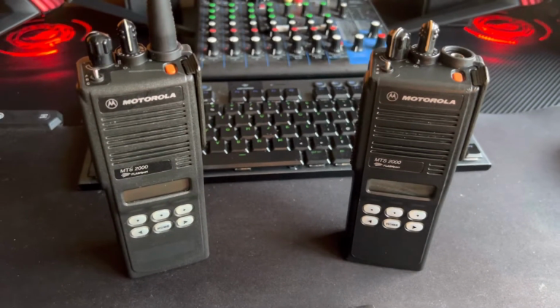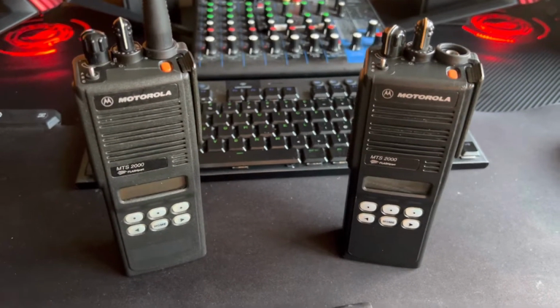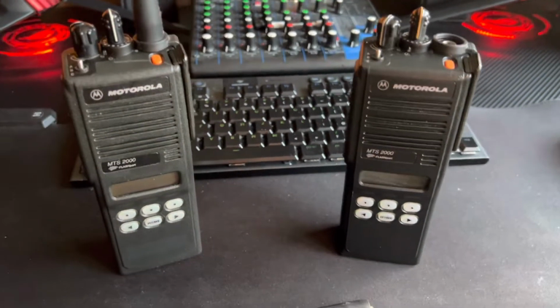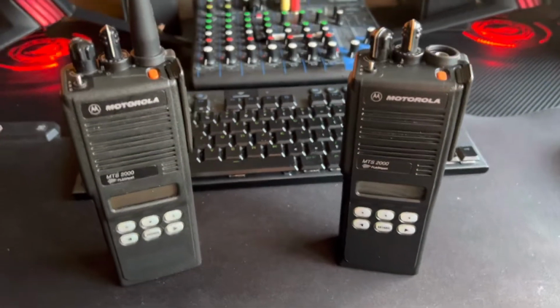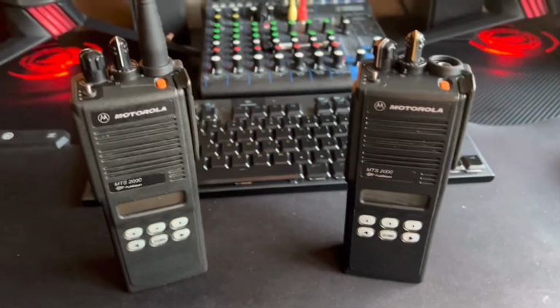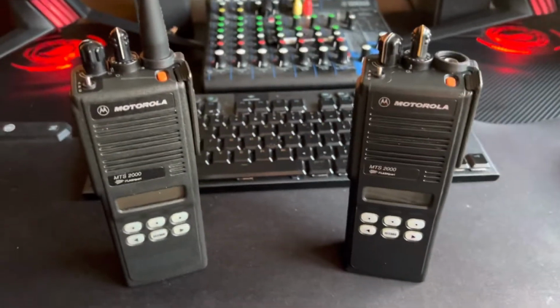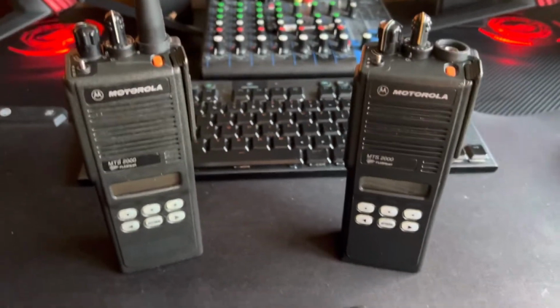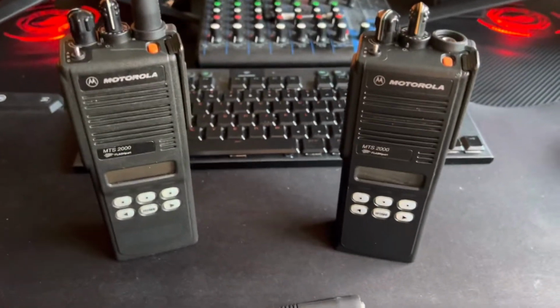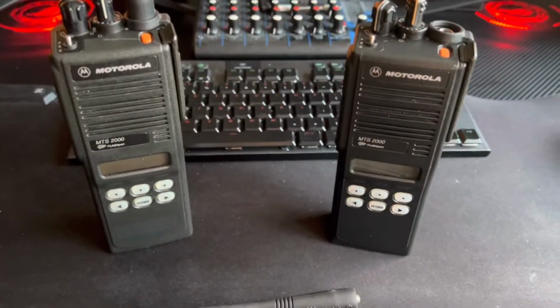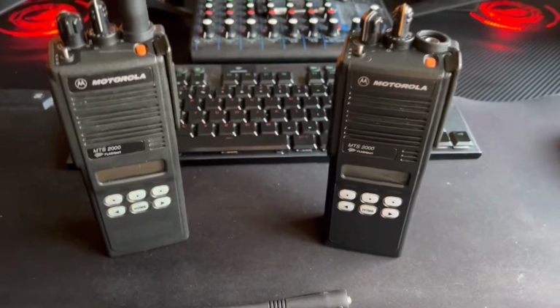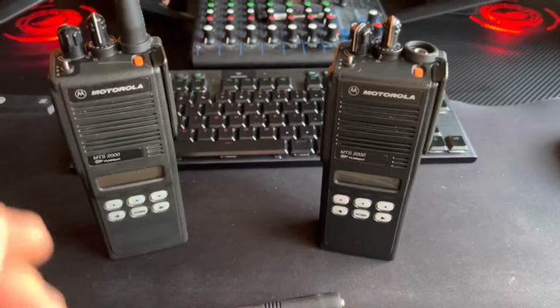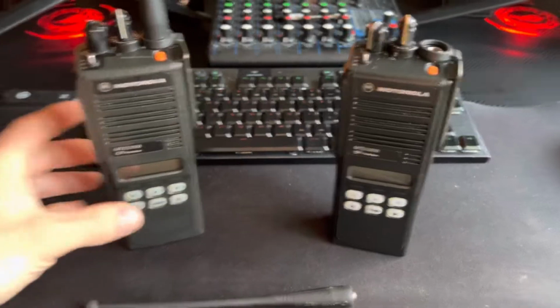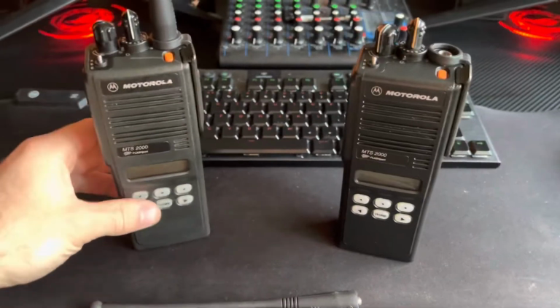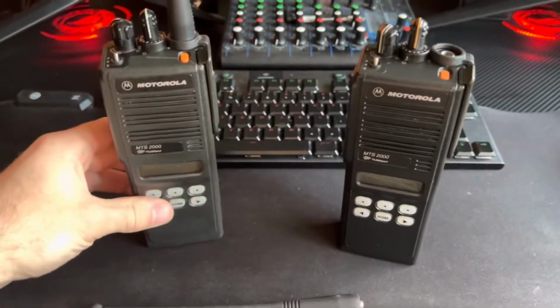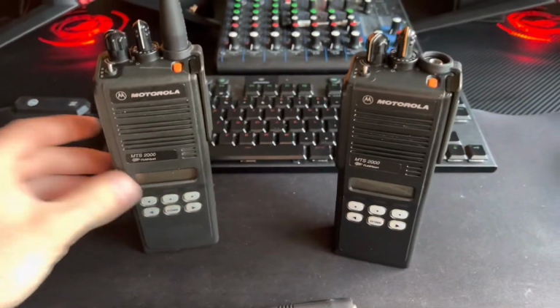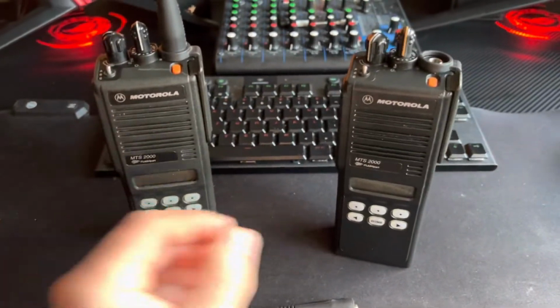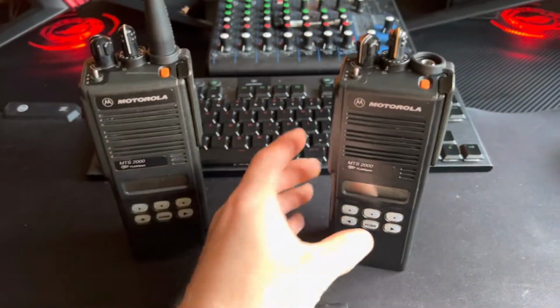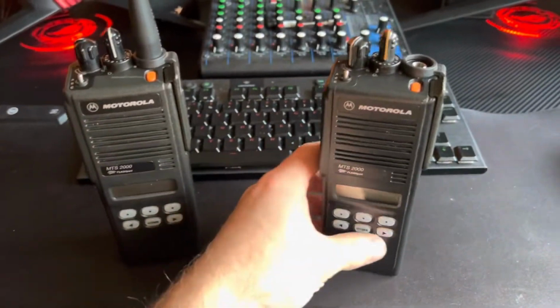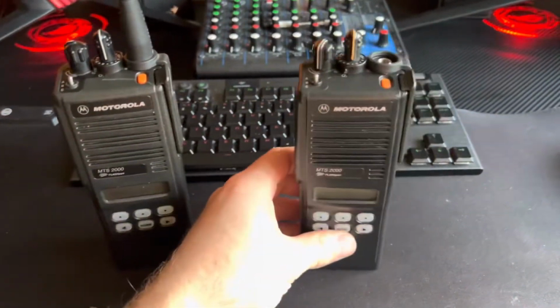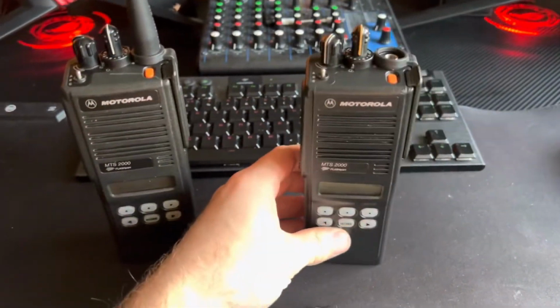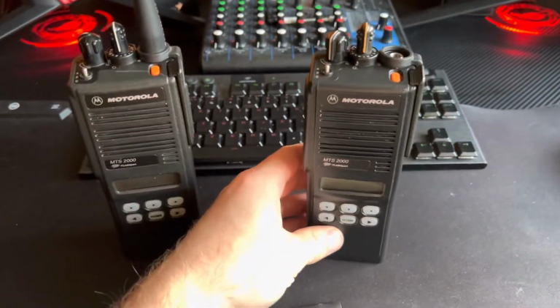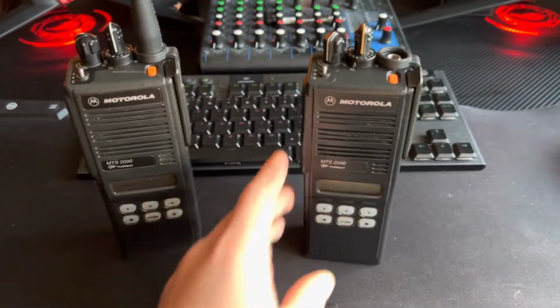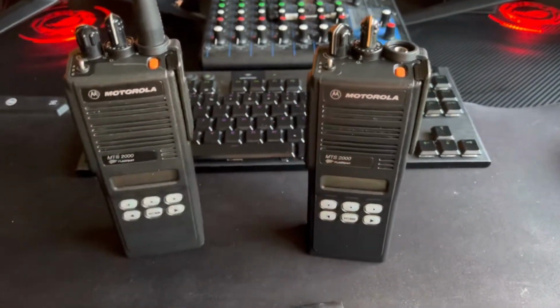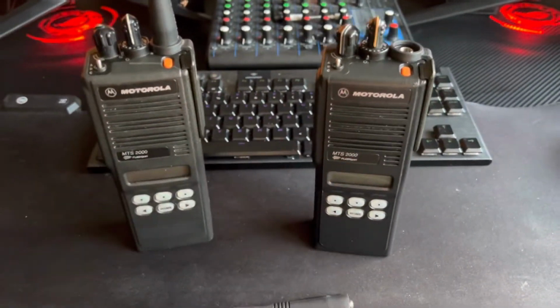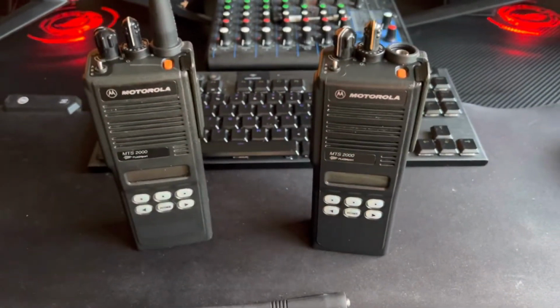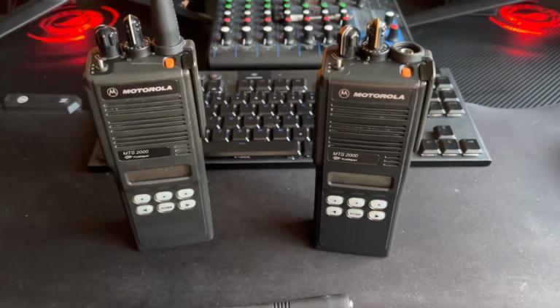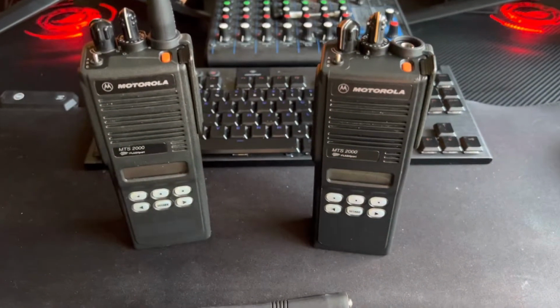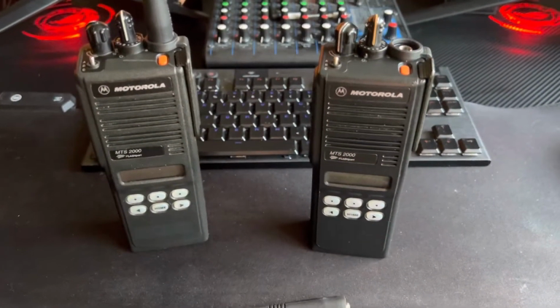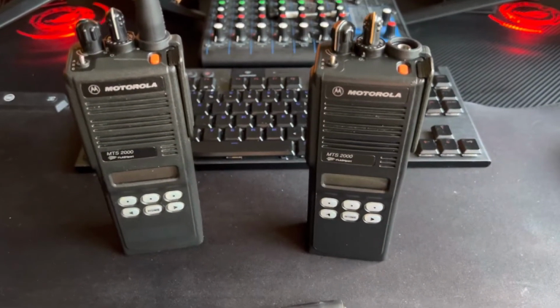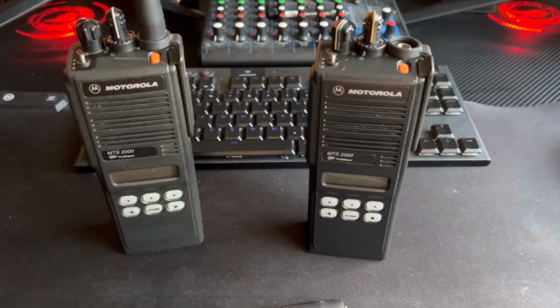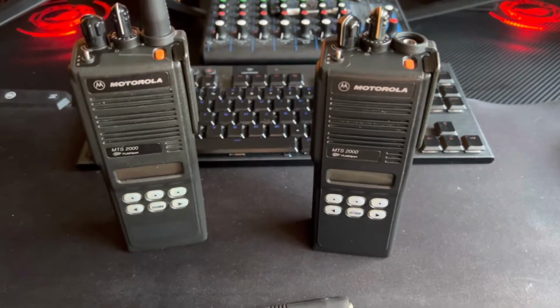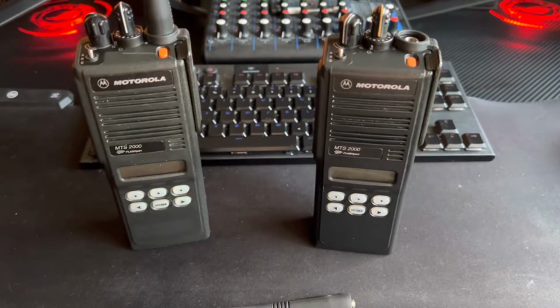We've come to these things — a pair of Motorola MTS 2000s, 800MHz flavour.